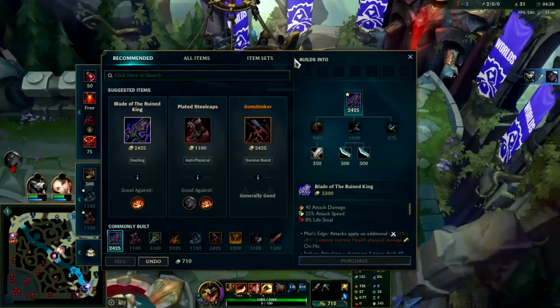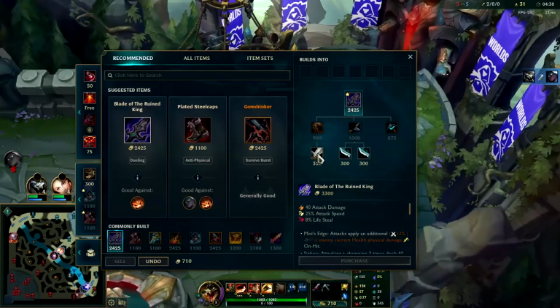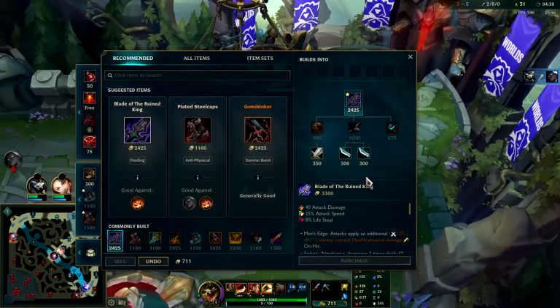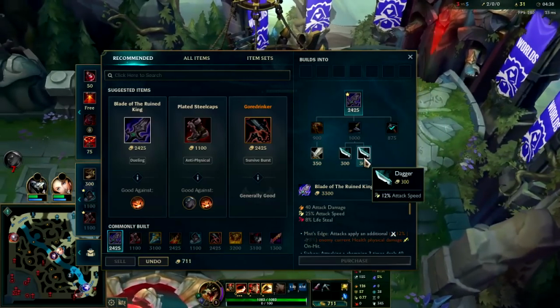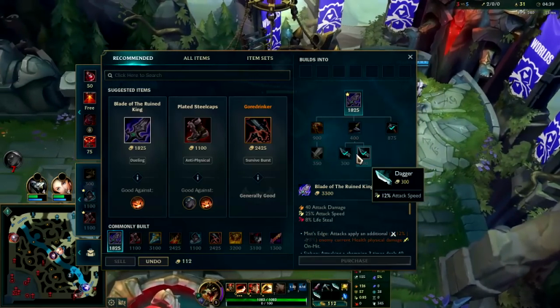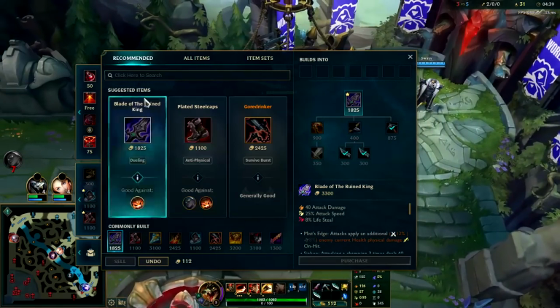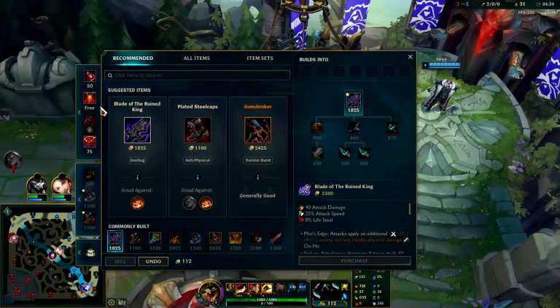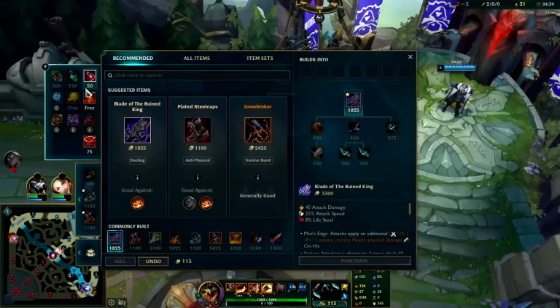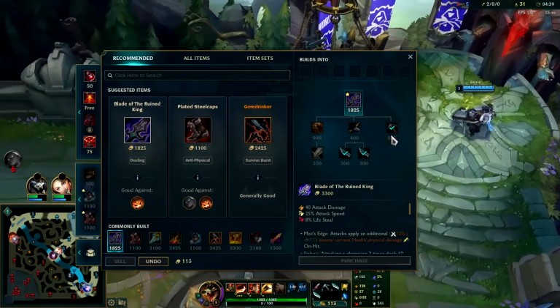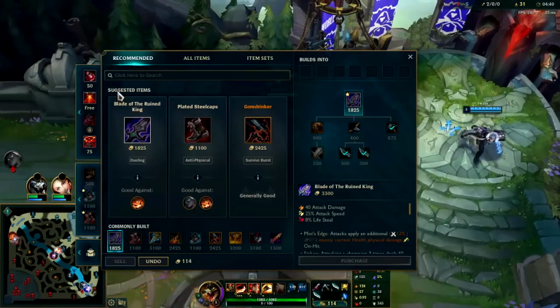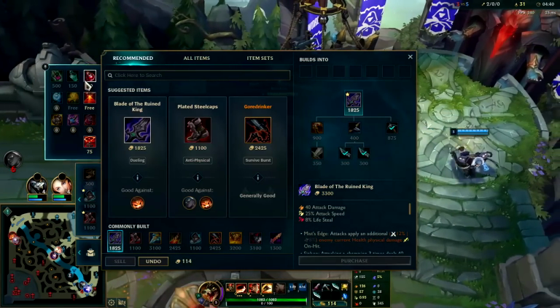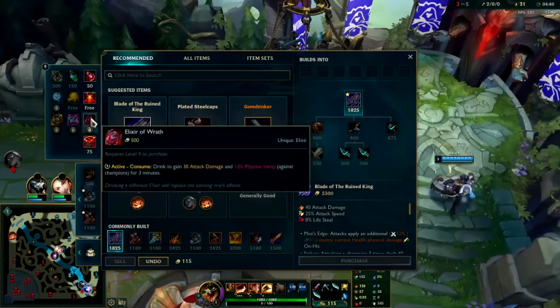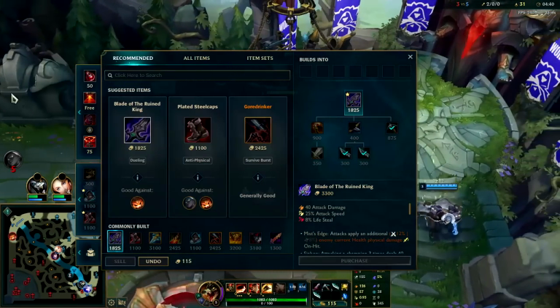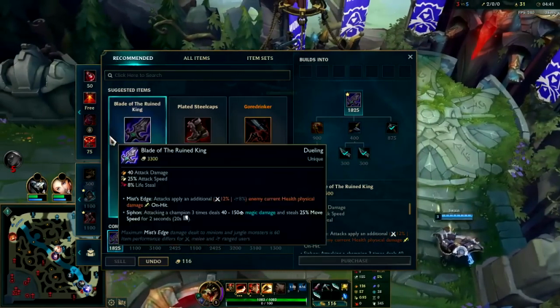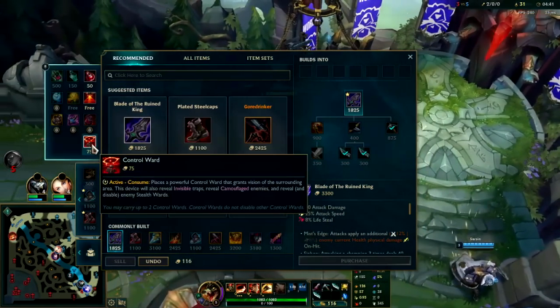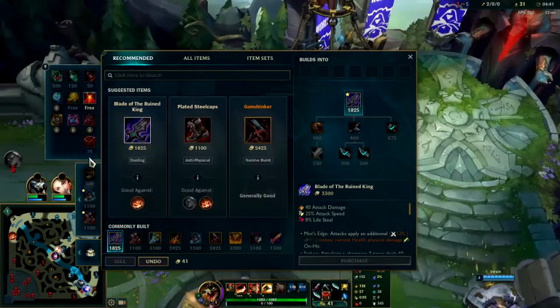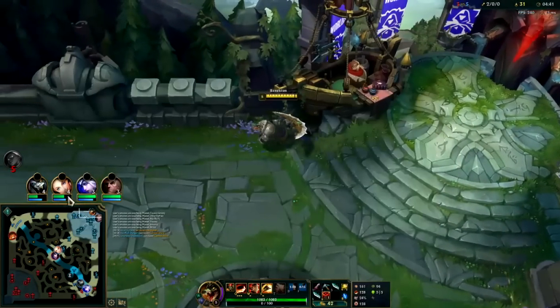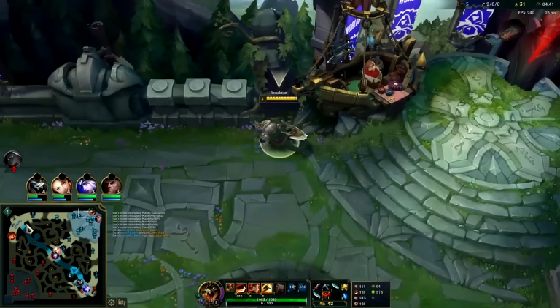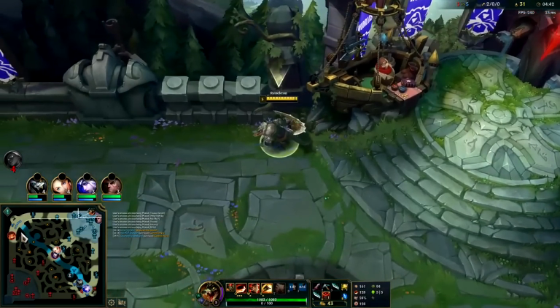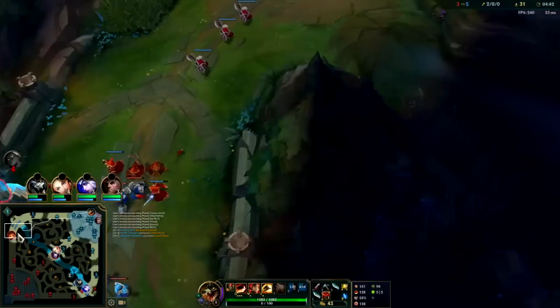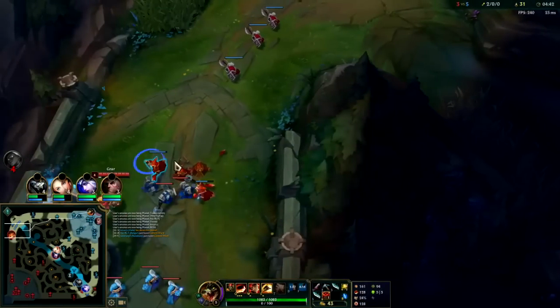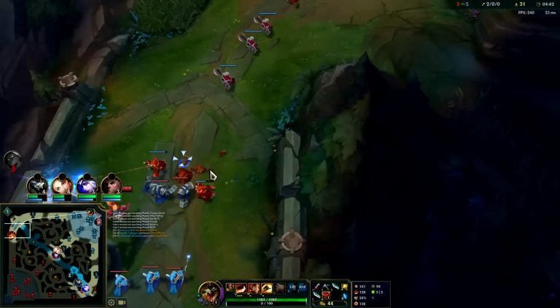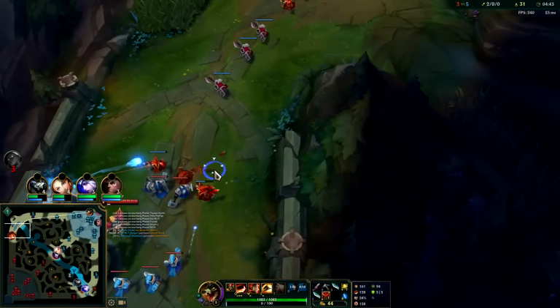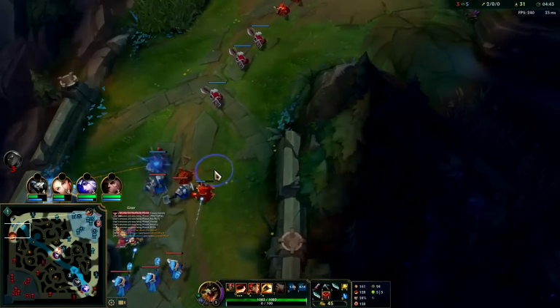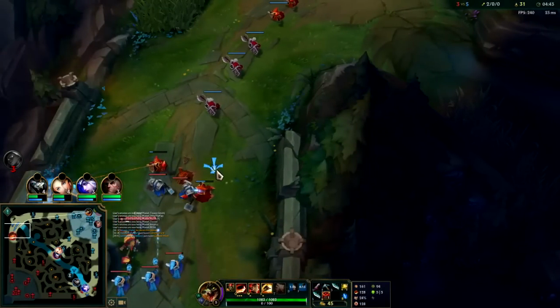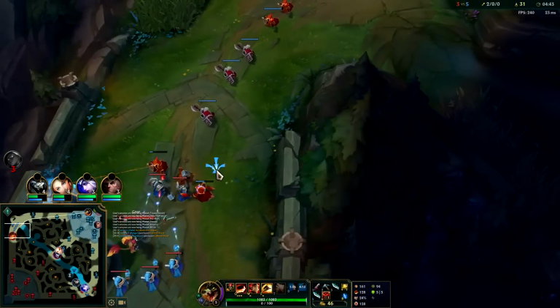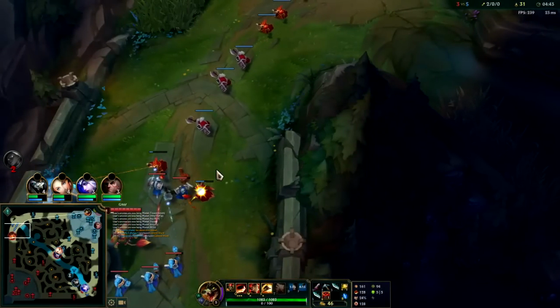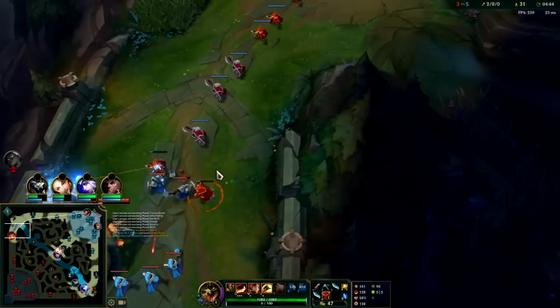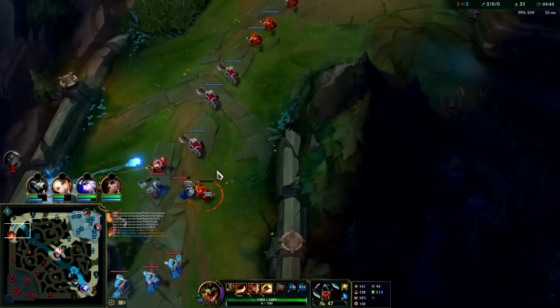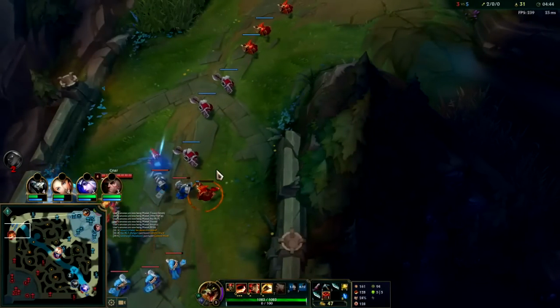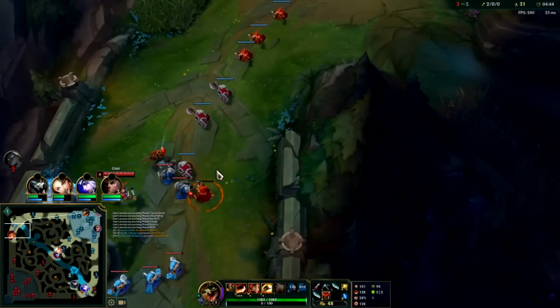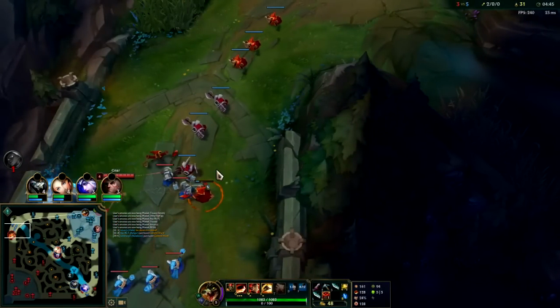We'll grab a Pickaxe, double Long Sword, into a Control Ward — we don't need a potion.